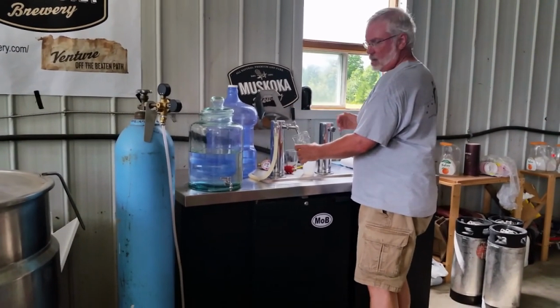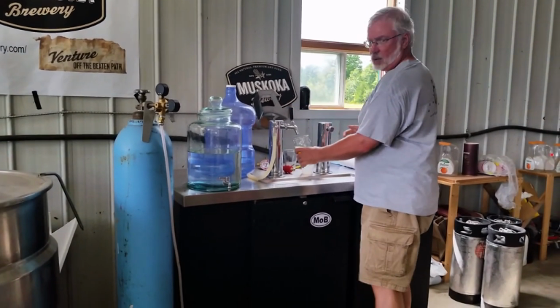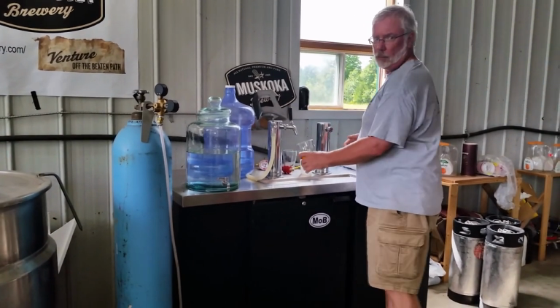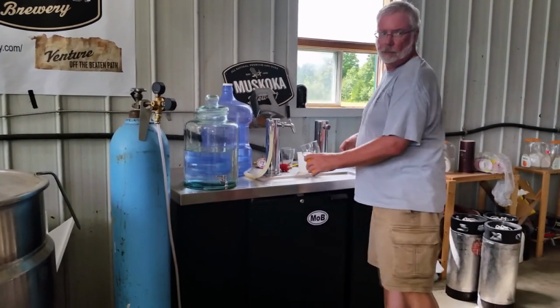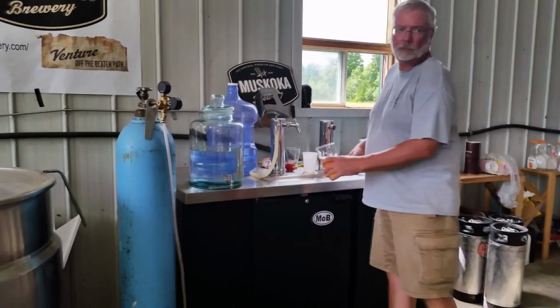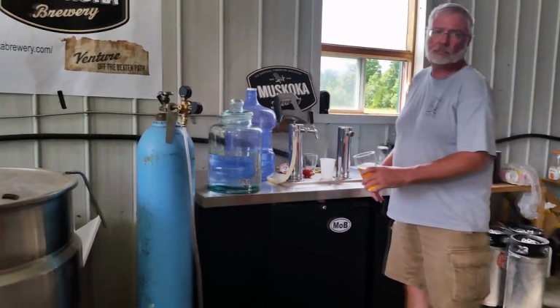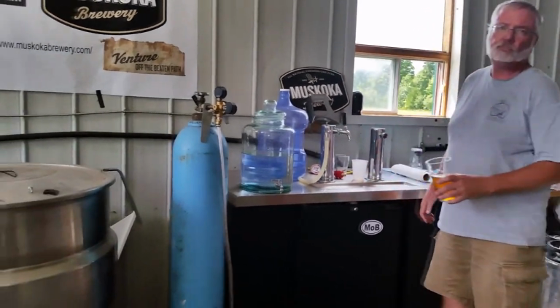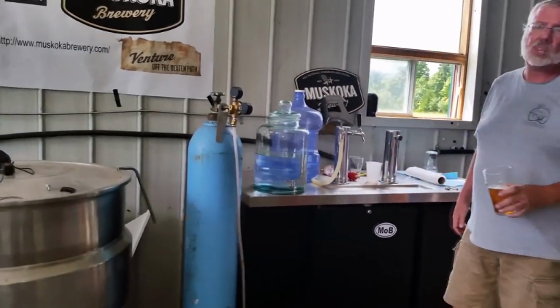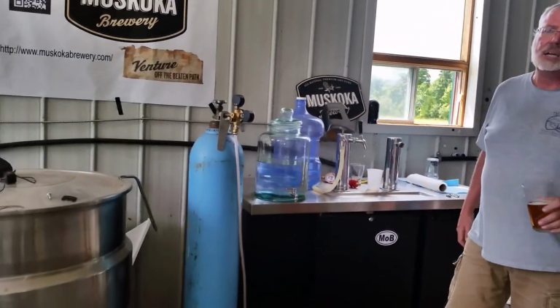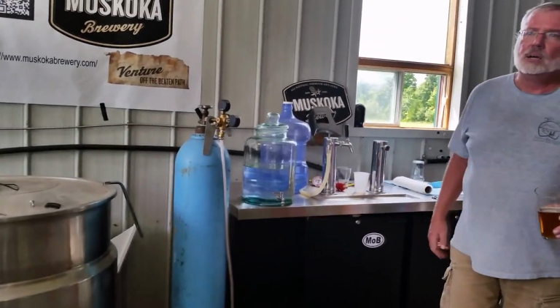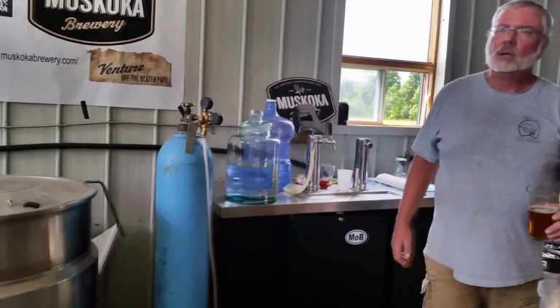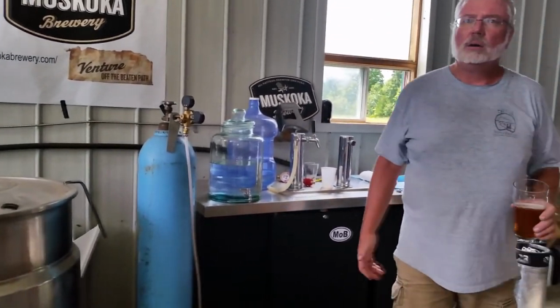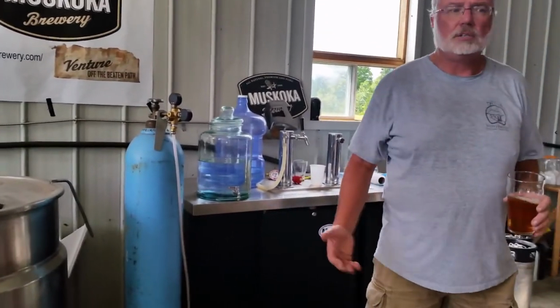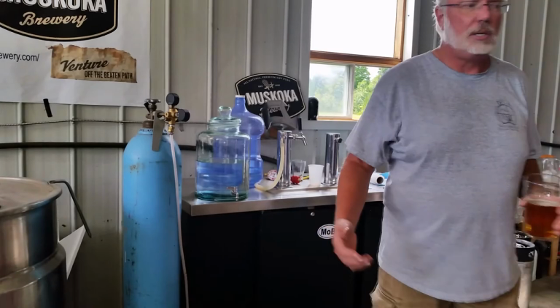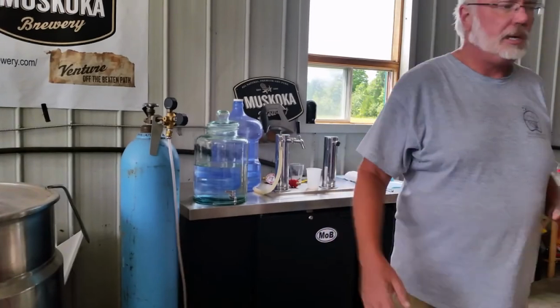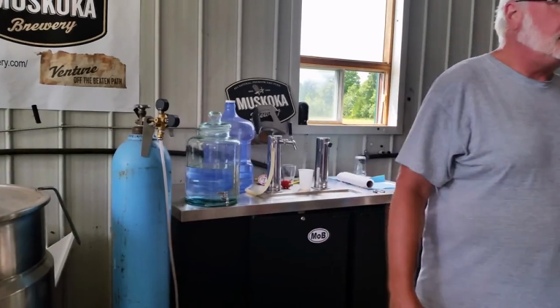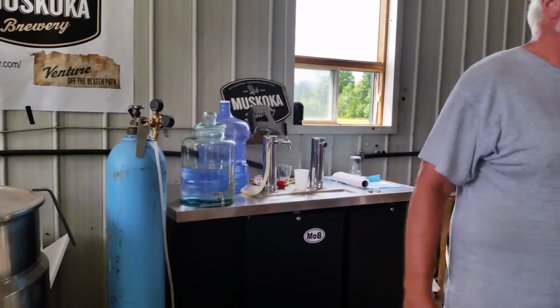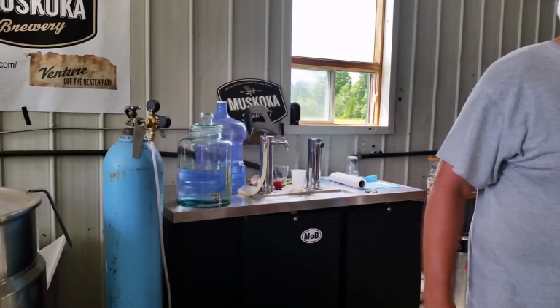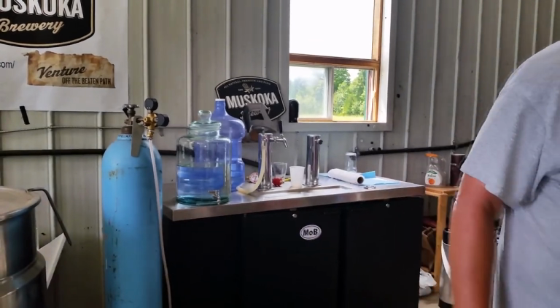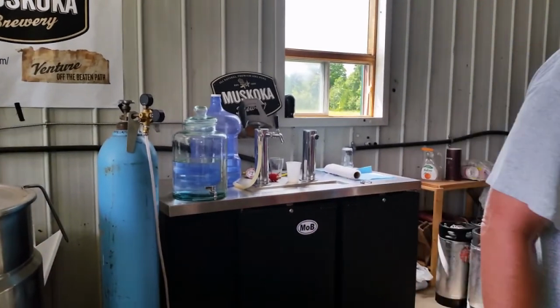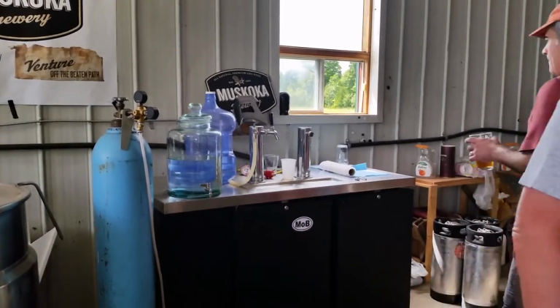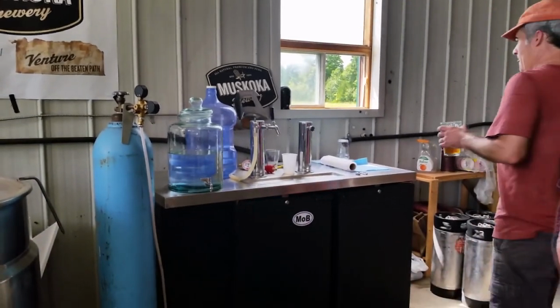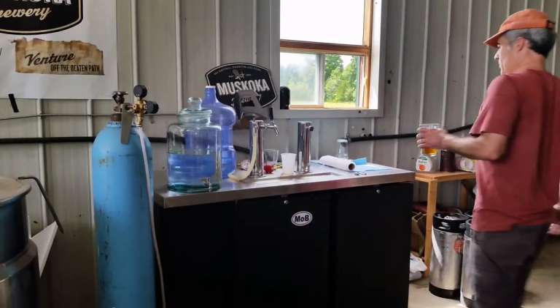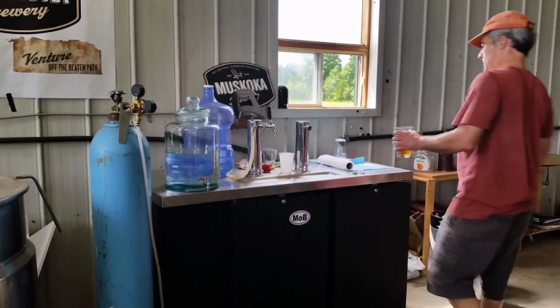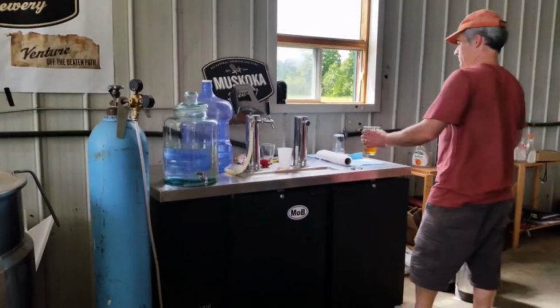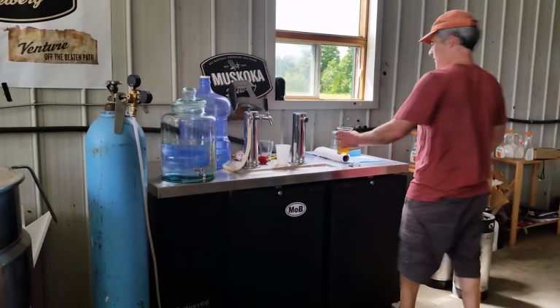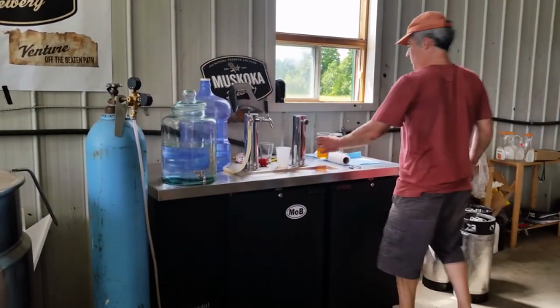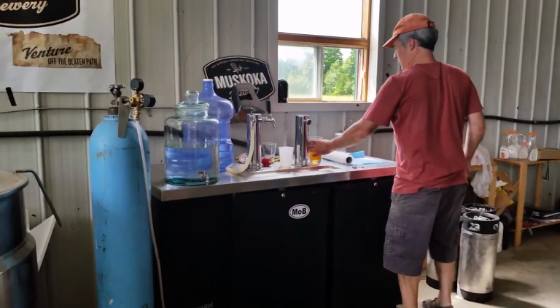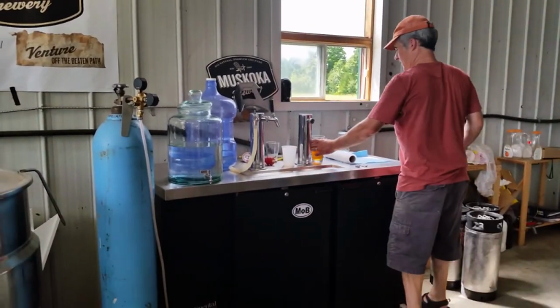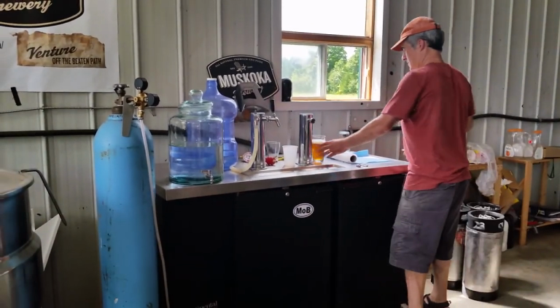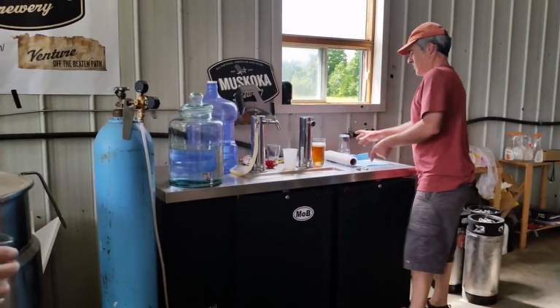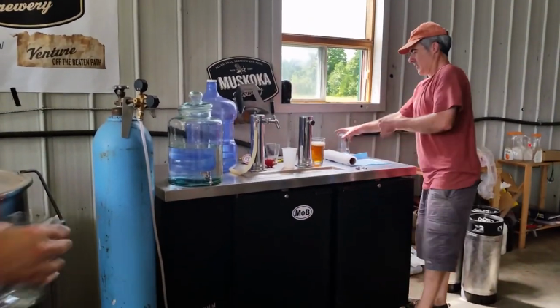Oh, your APA is there? We do have some home brew present - it's Cal's electric APA.